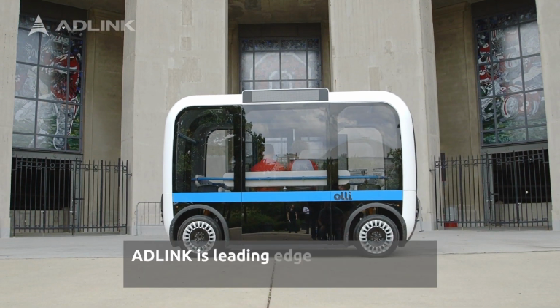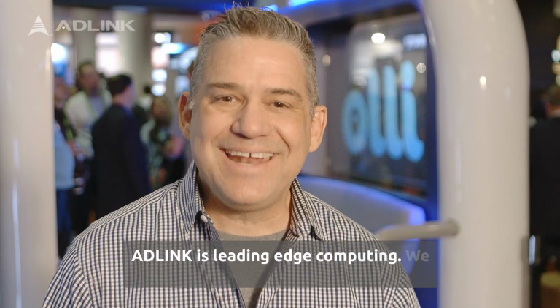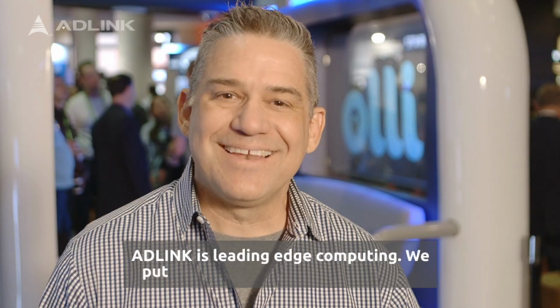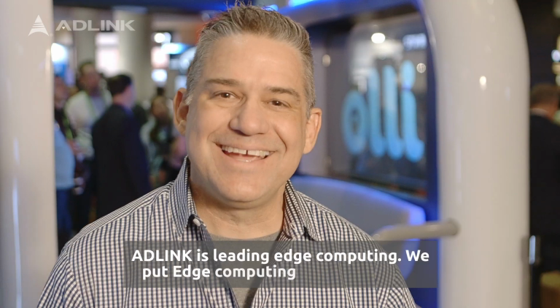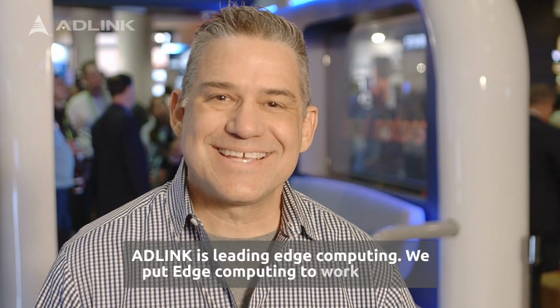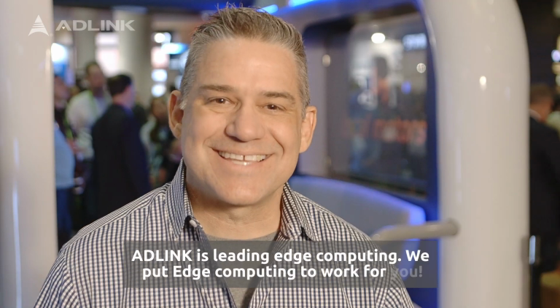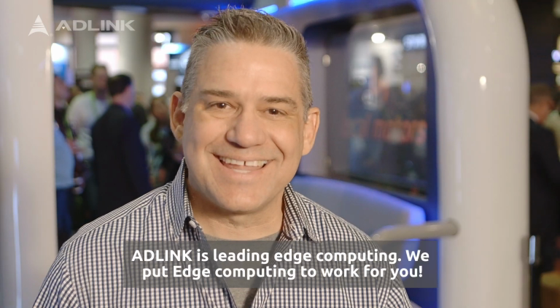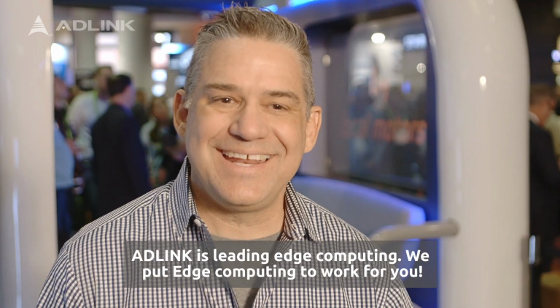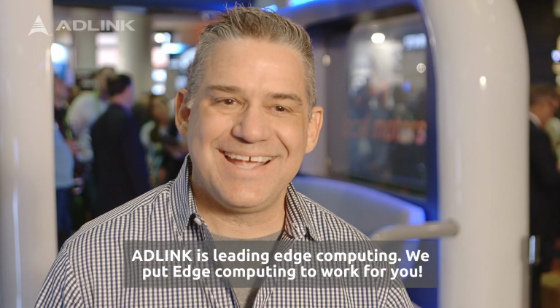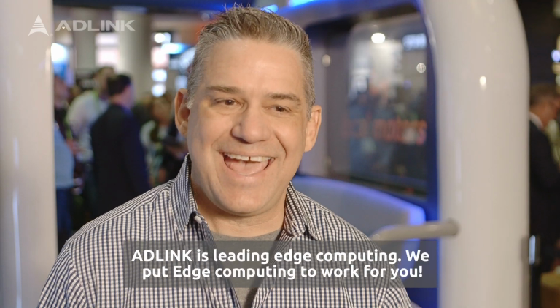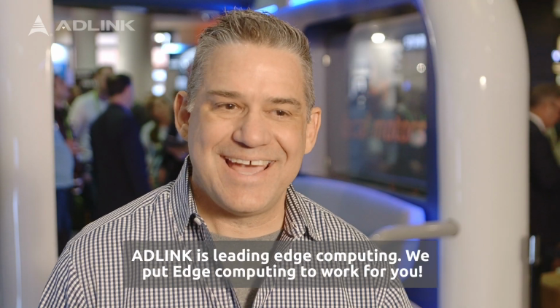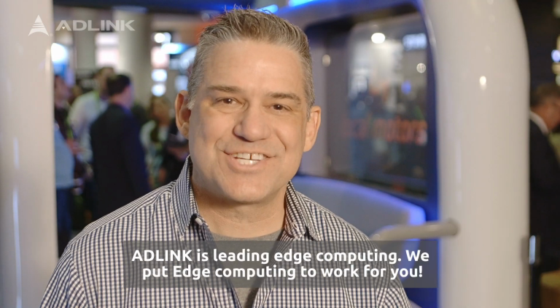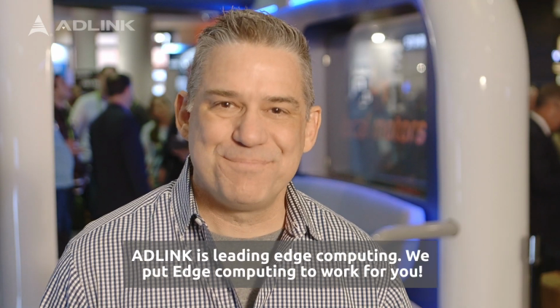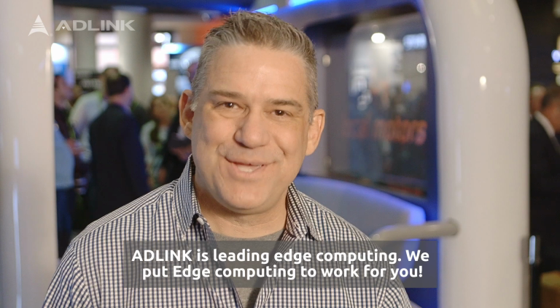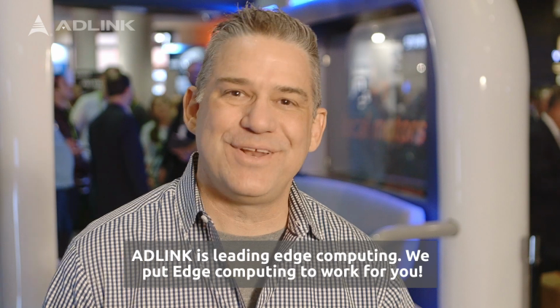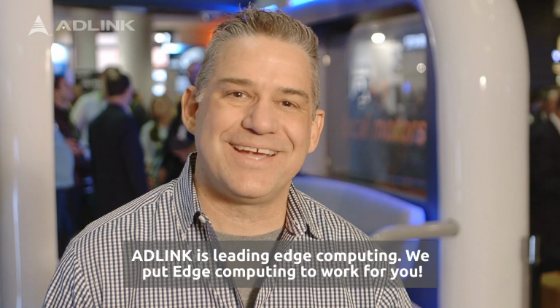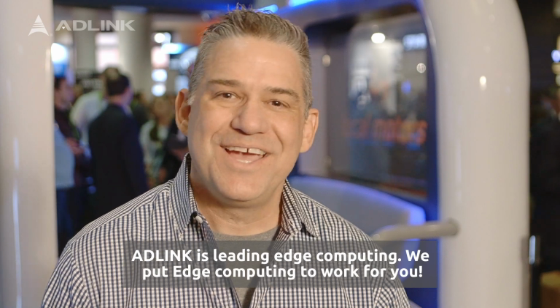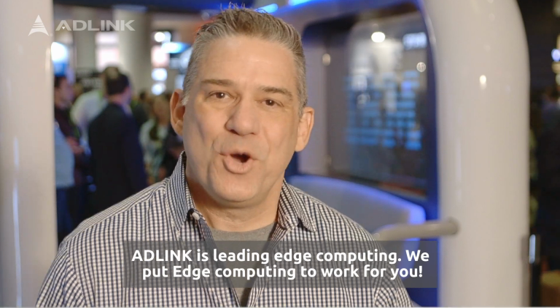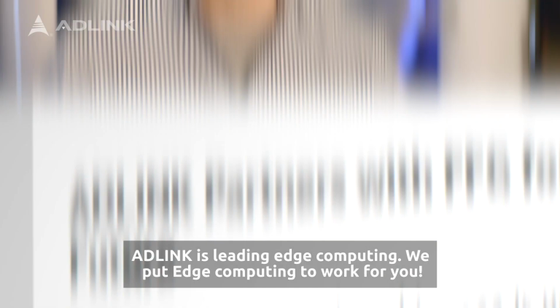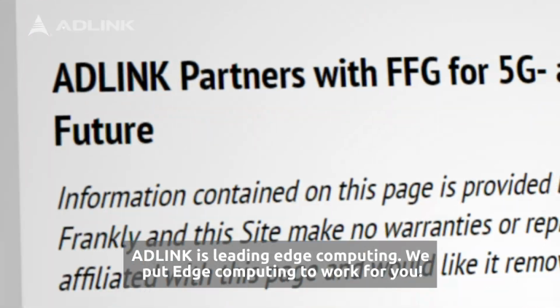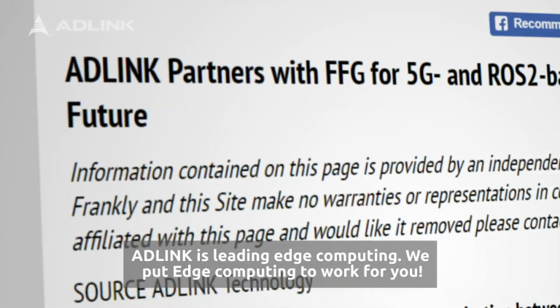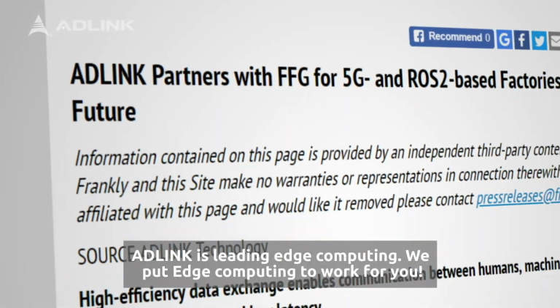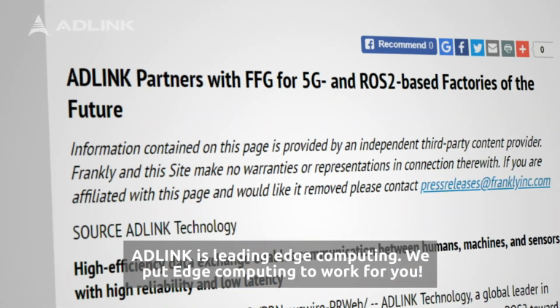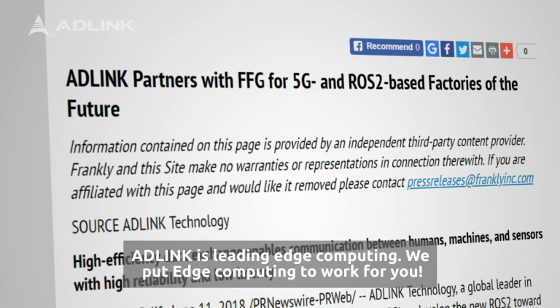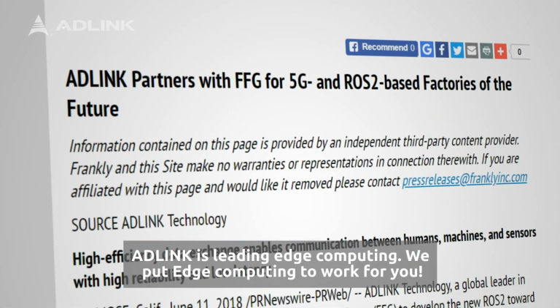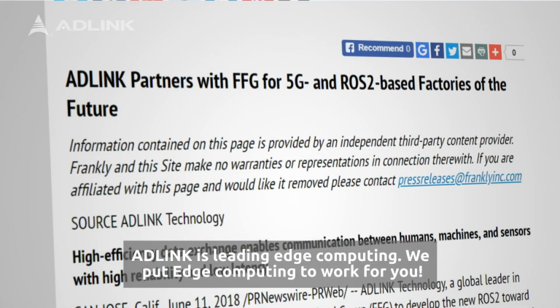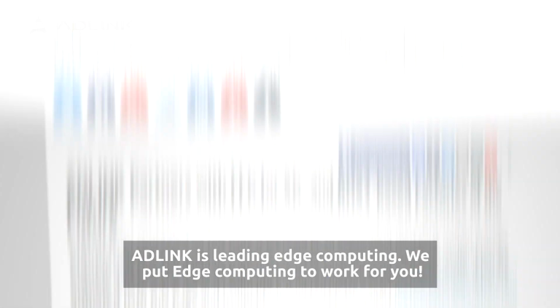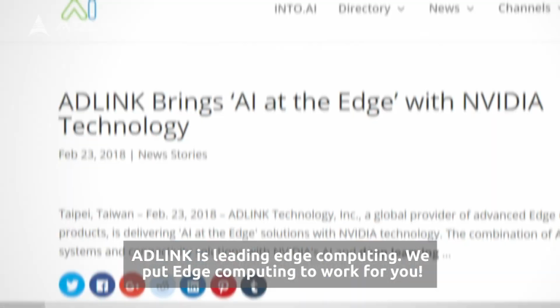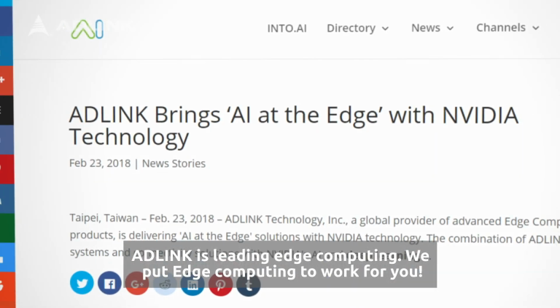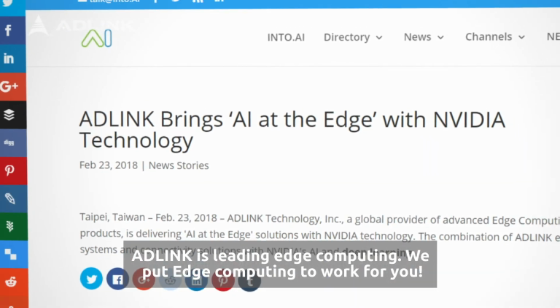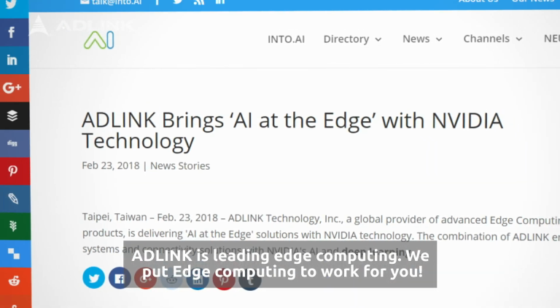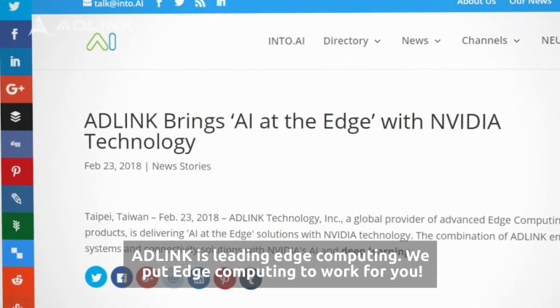ADLink is leading edge computing. We put edge computing to work for you.